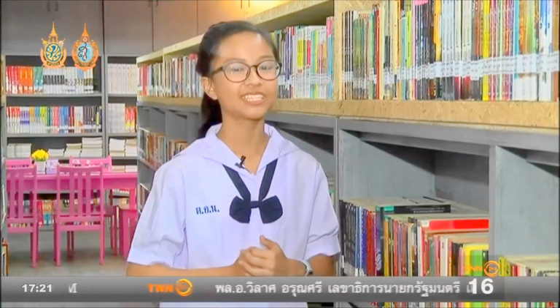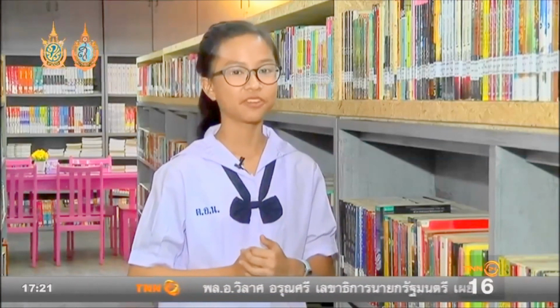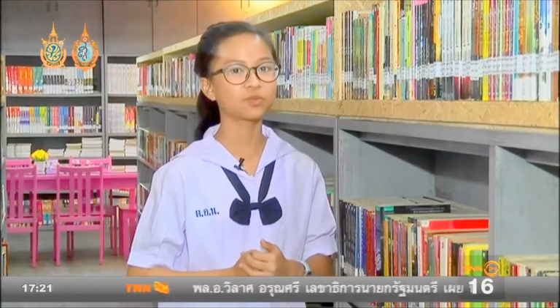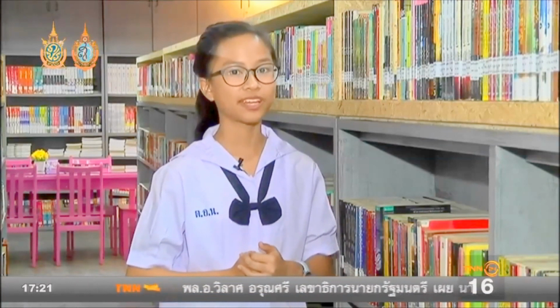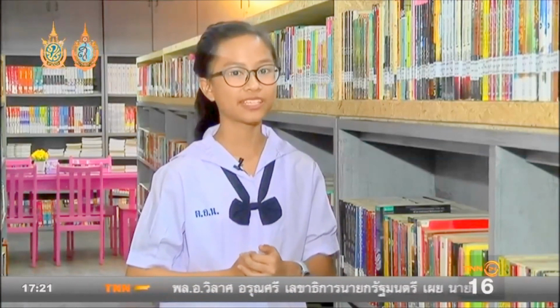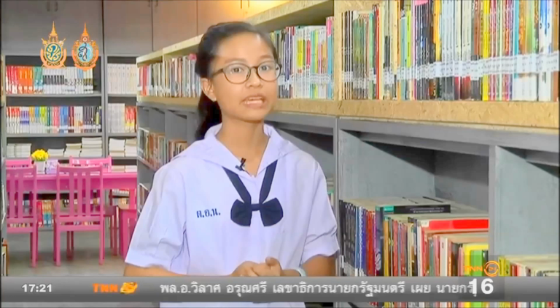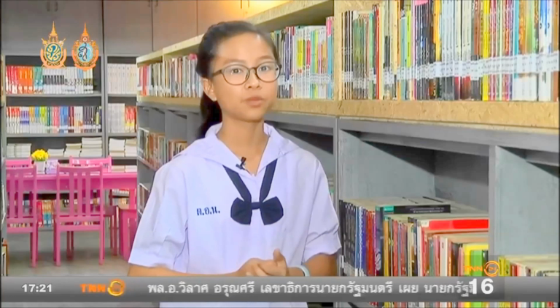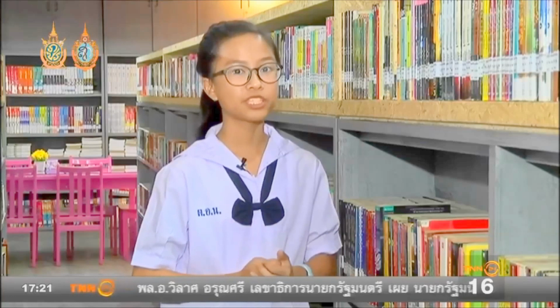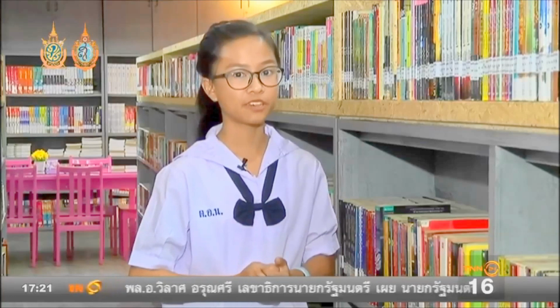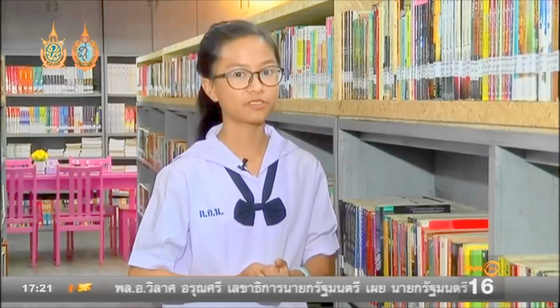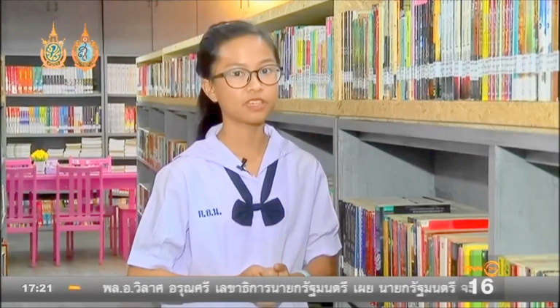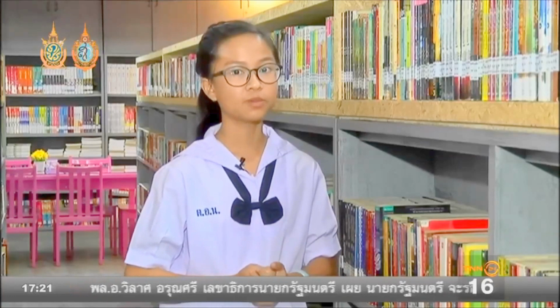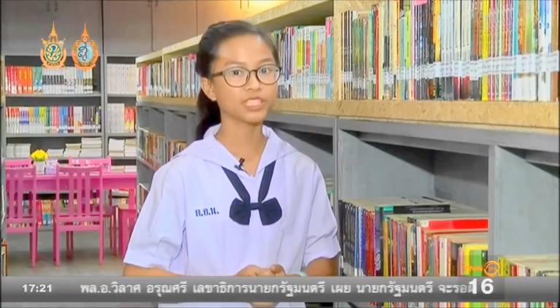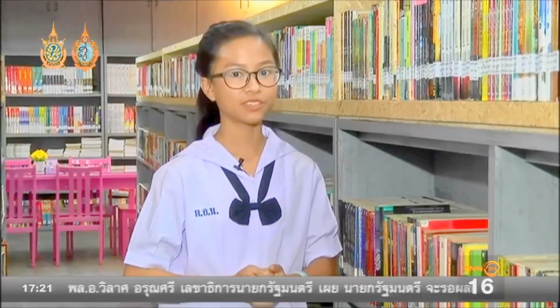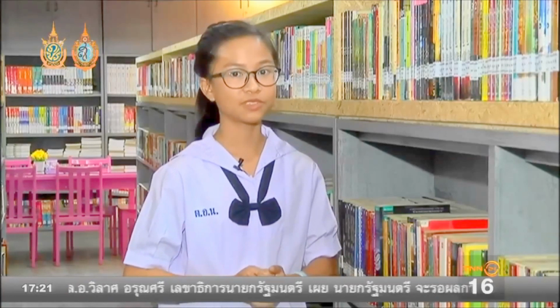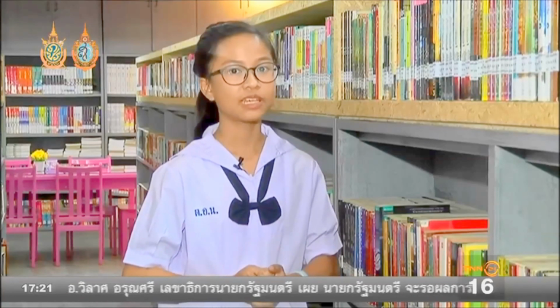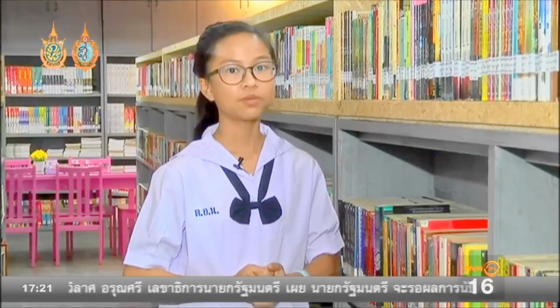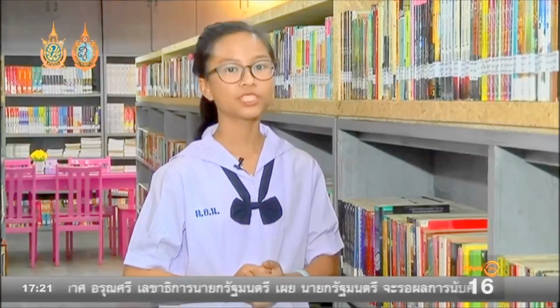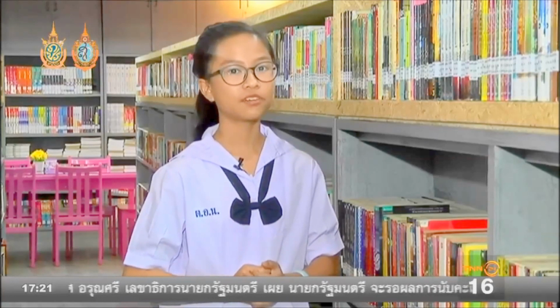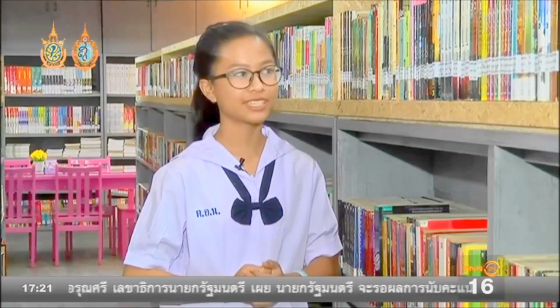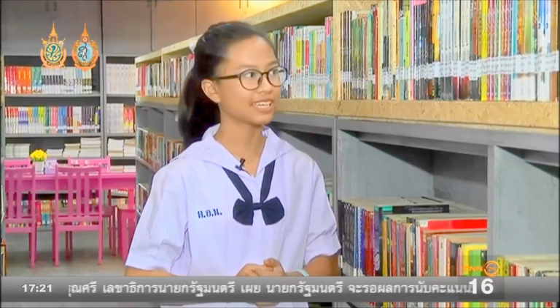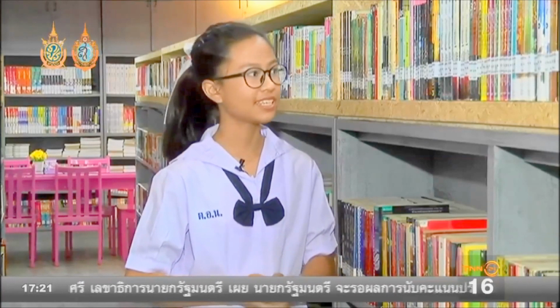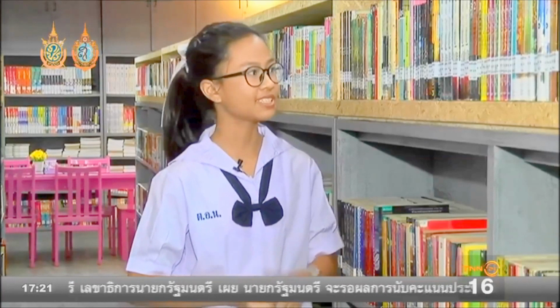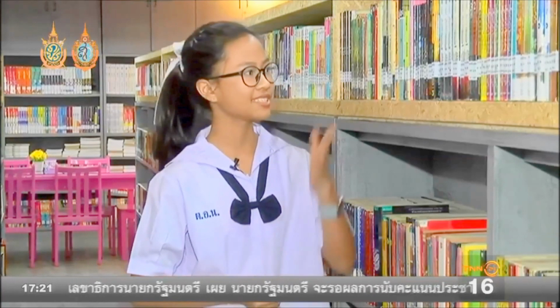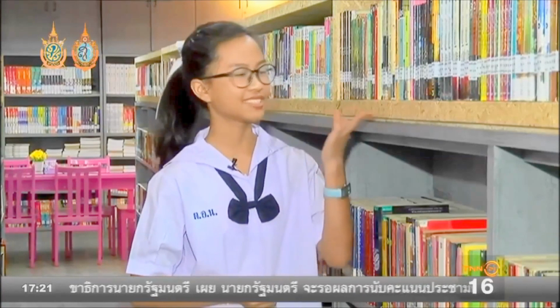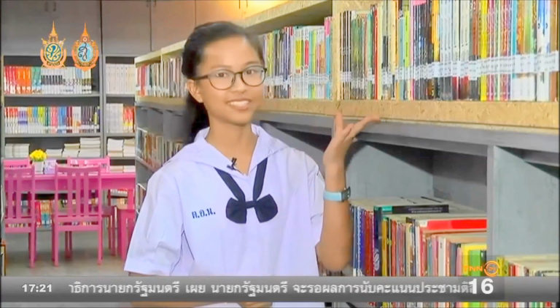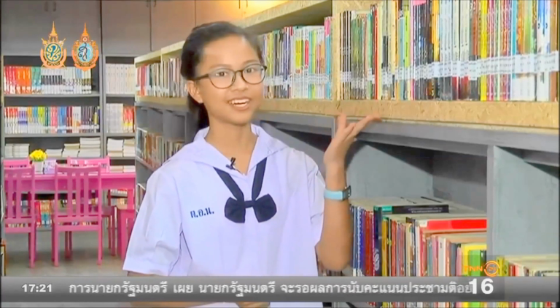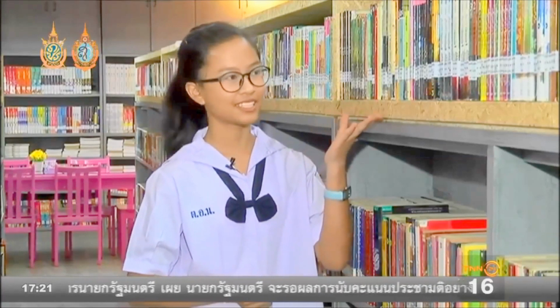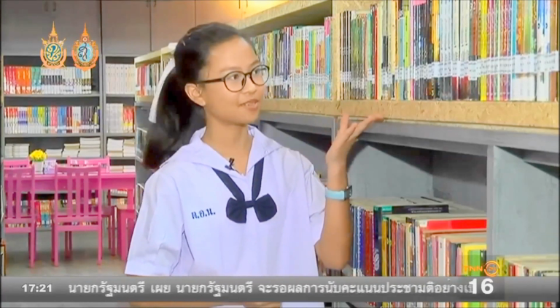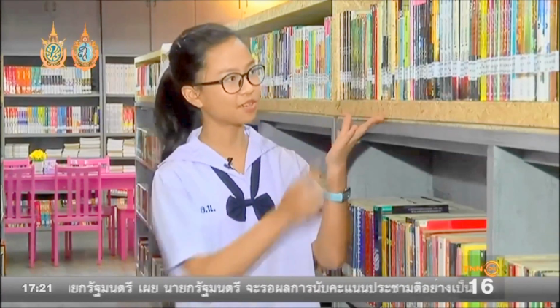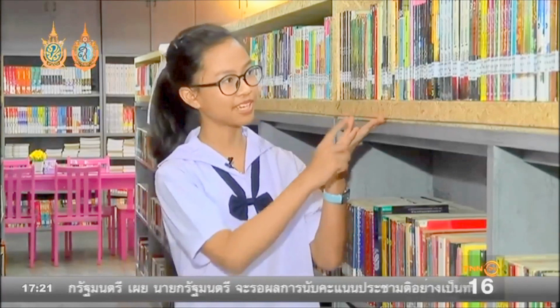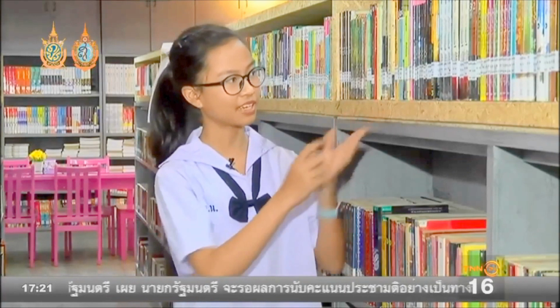The first word is bookshelf. Bookshelf is like this, on top, over here.